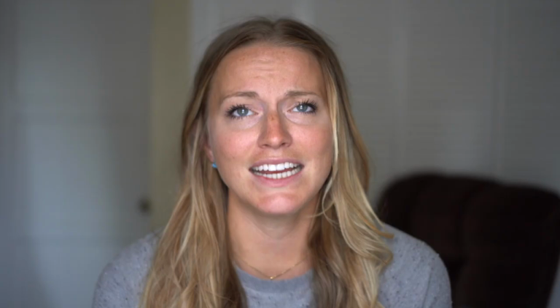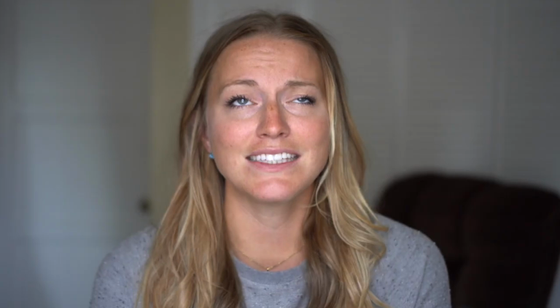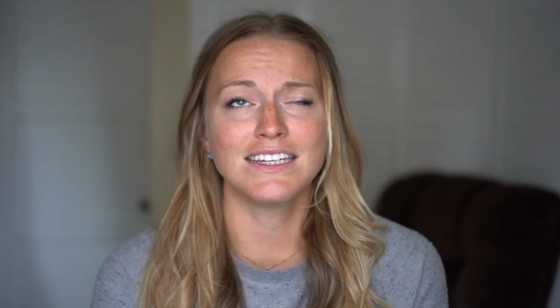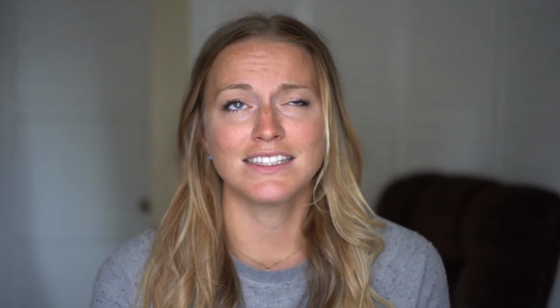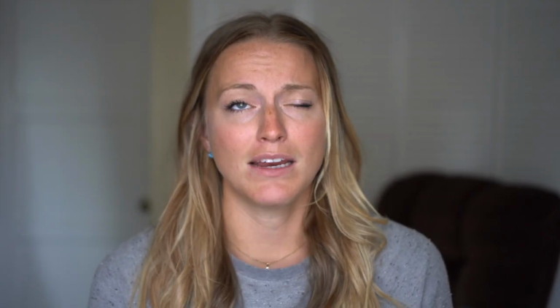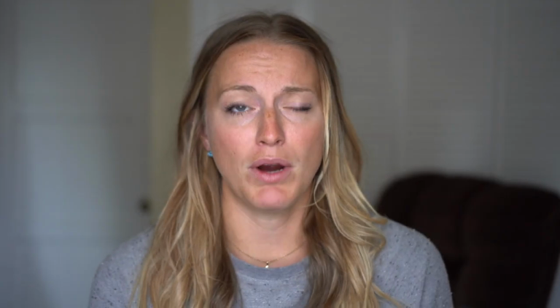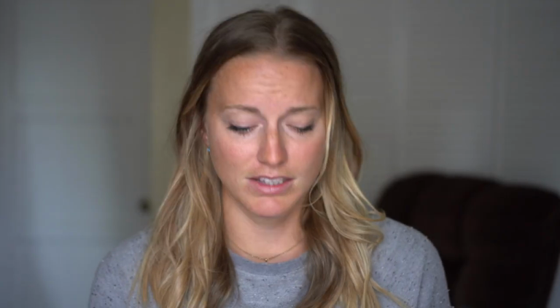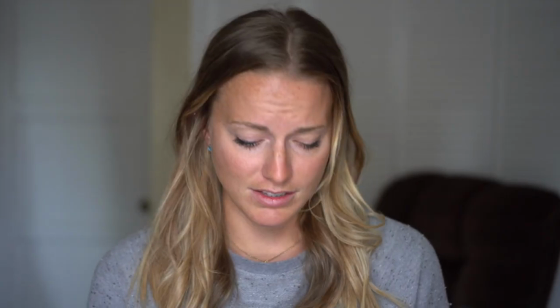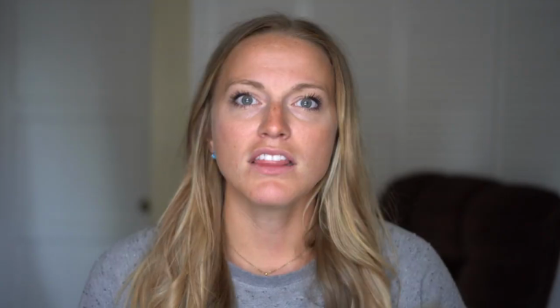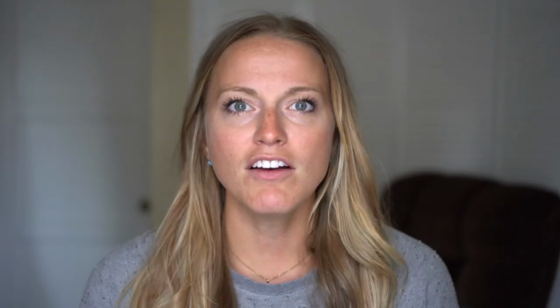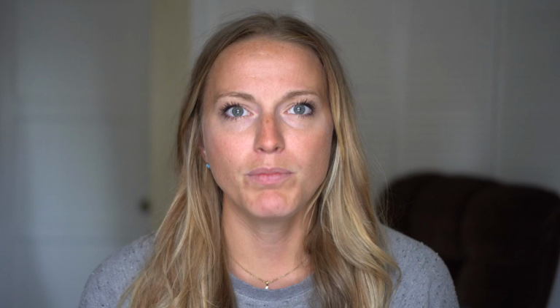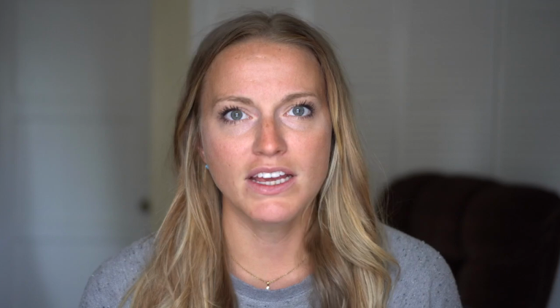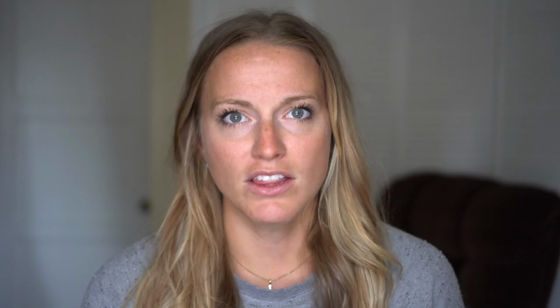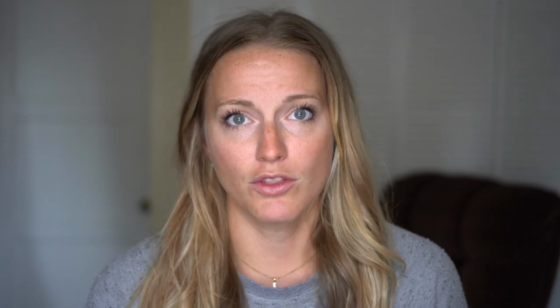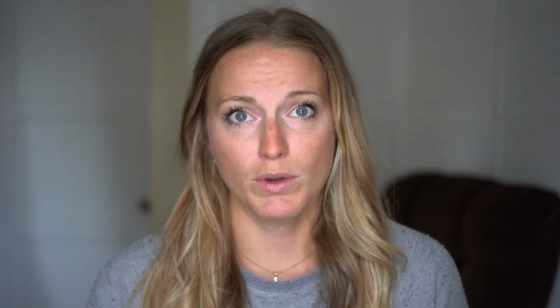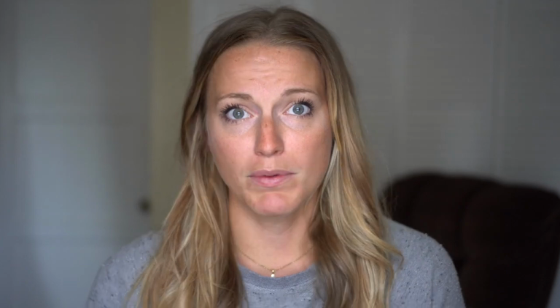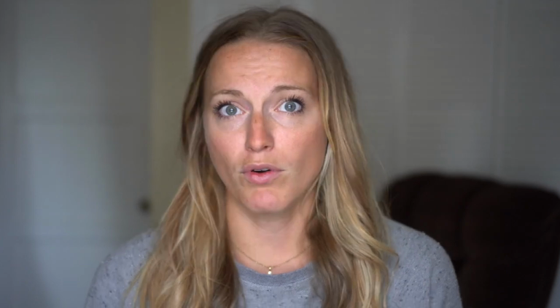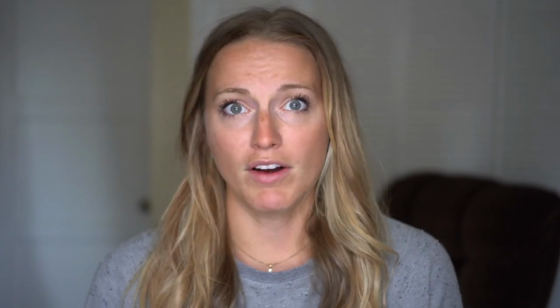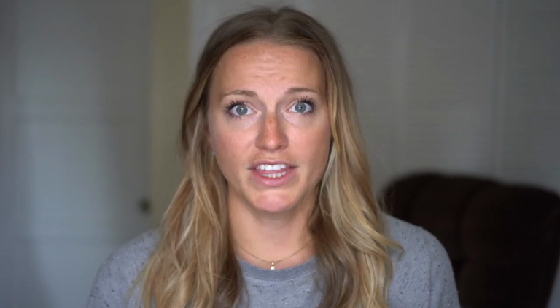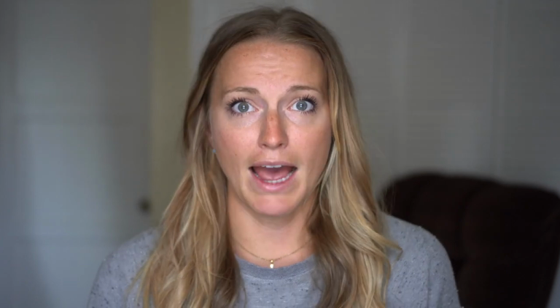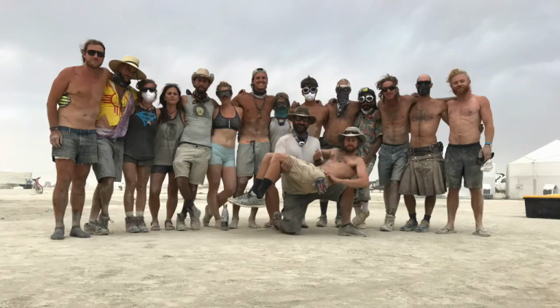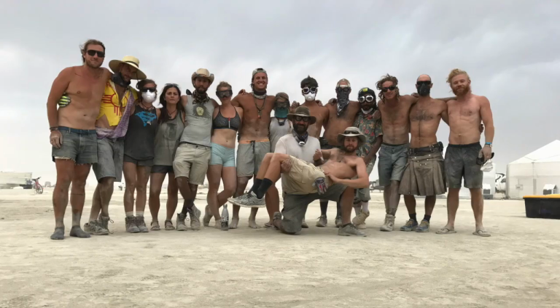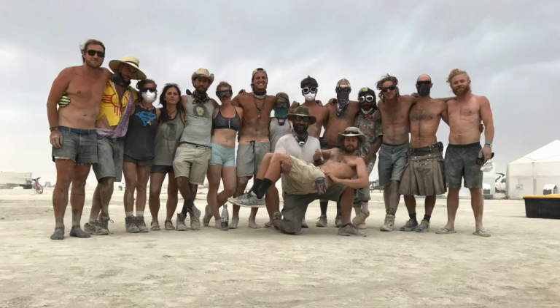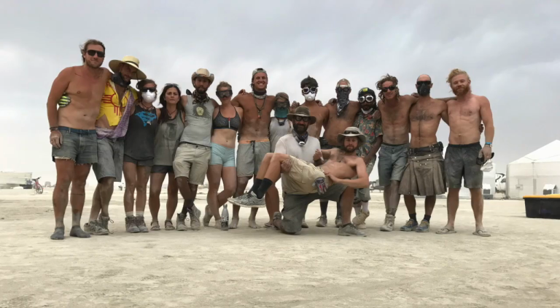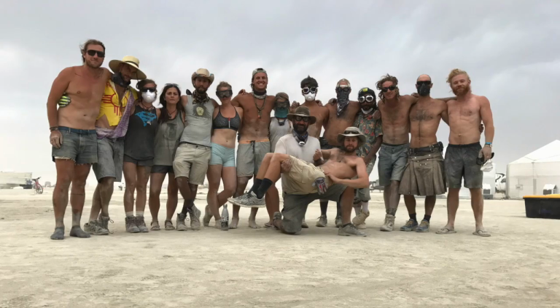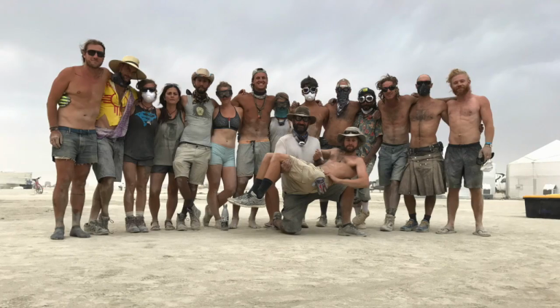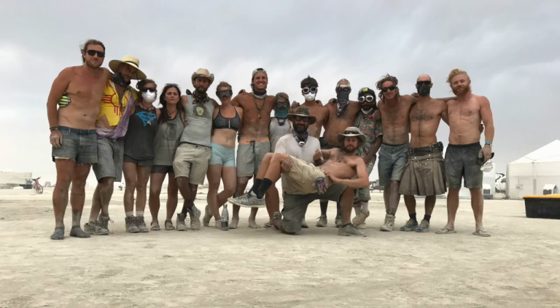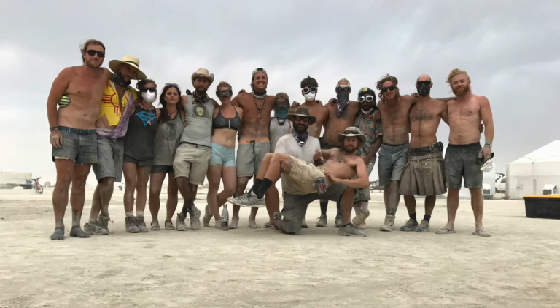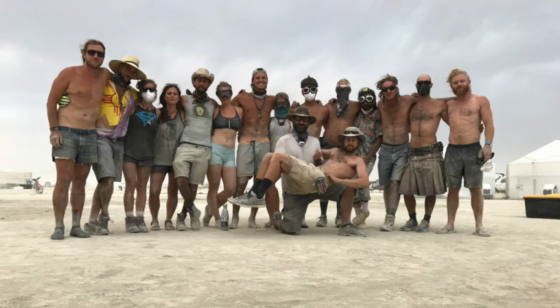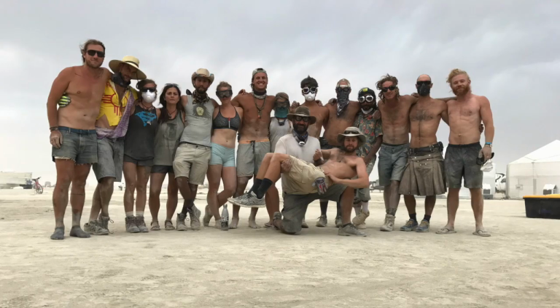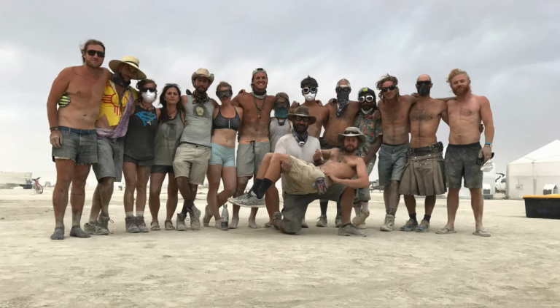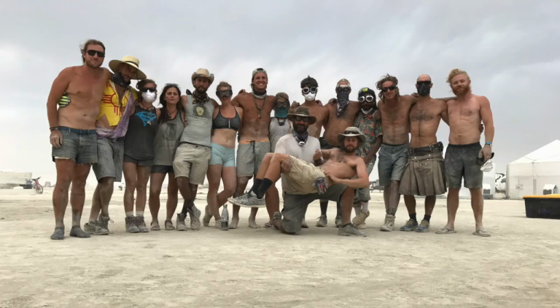It's an insane process. I love being there the week before everything happens, because you get to see the city build.